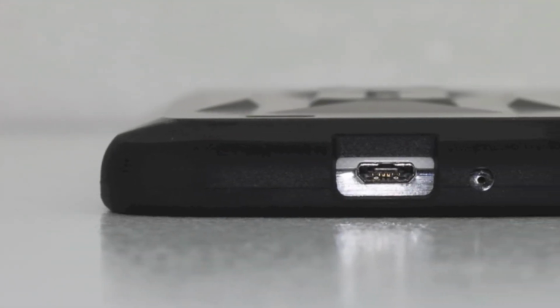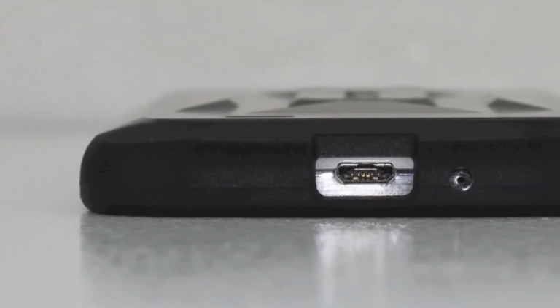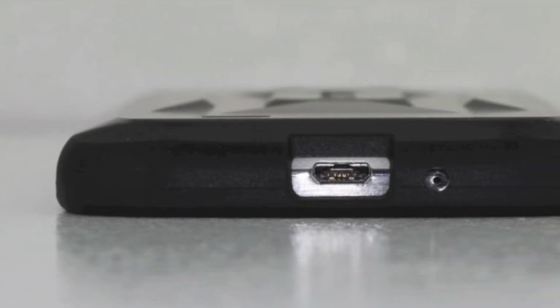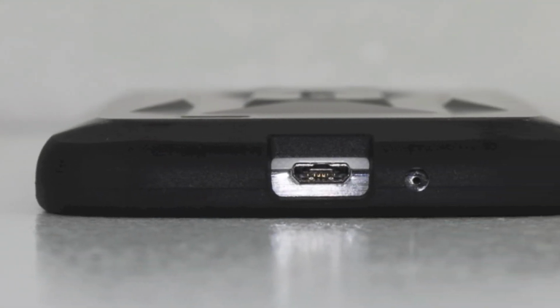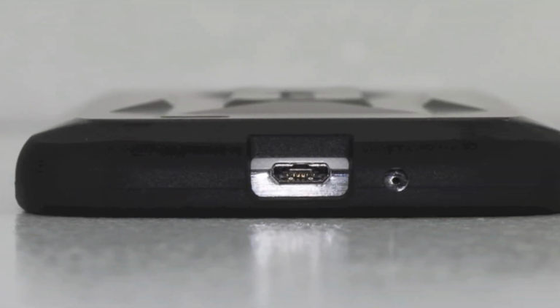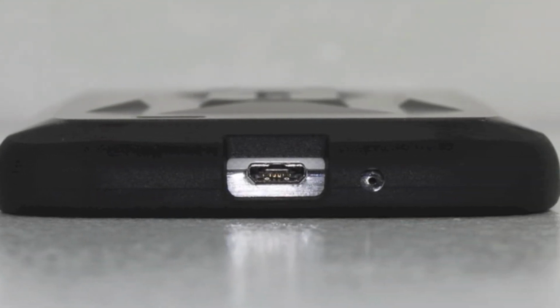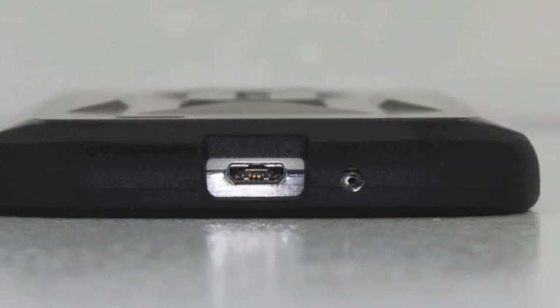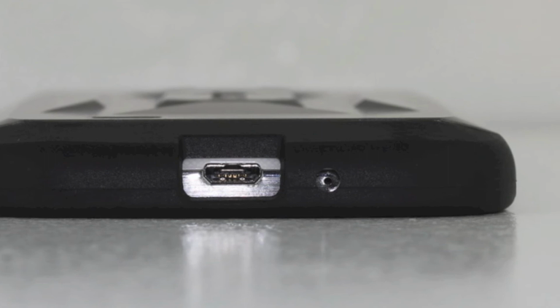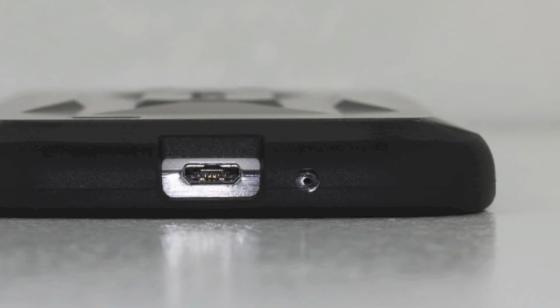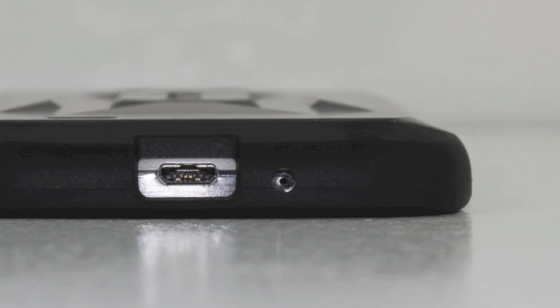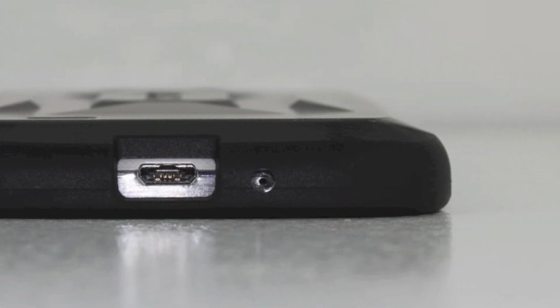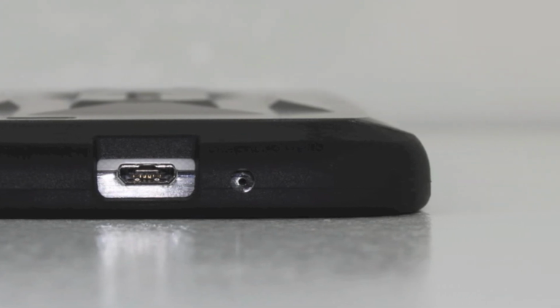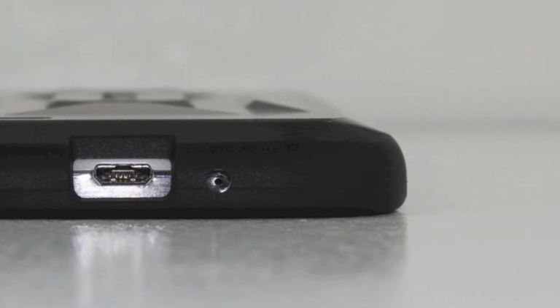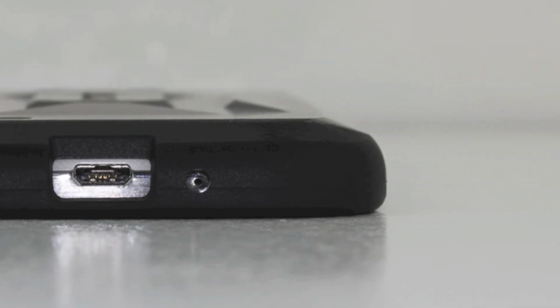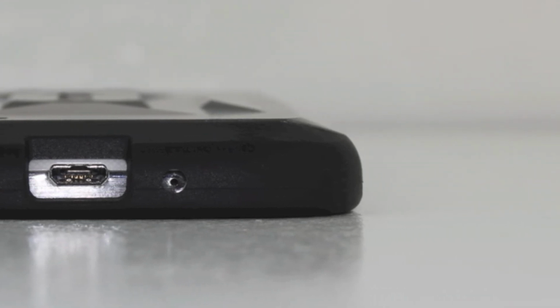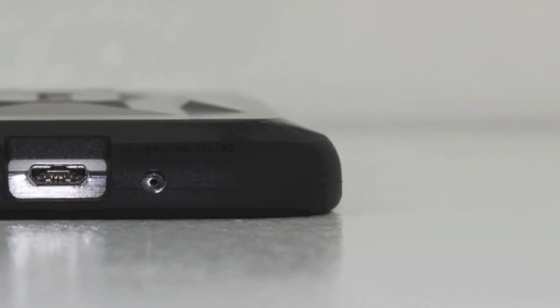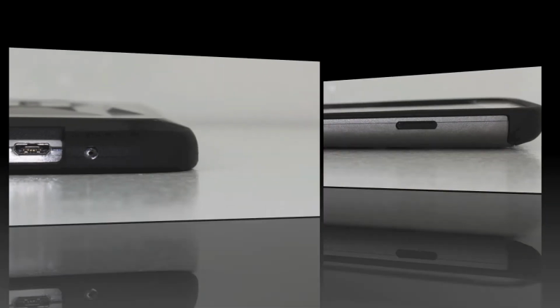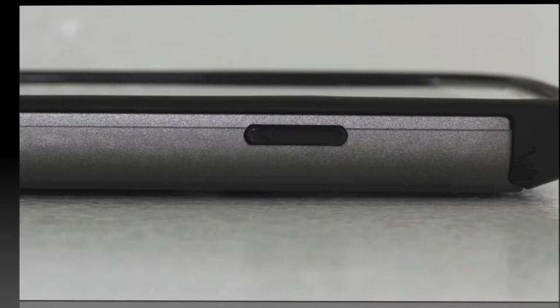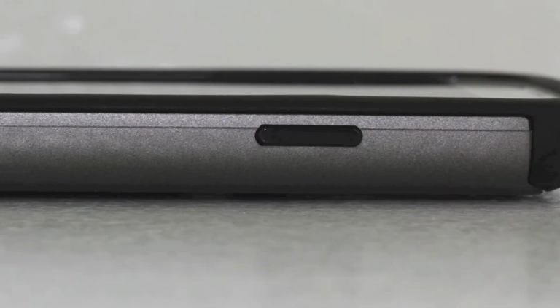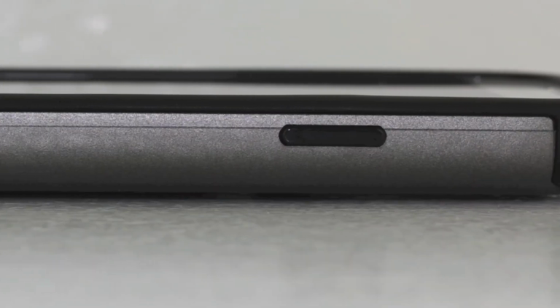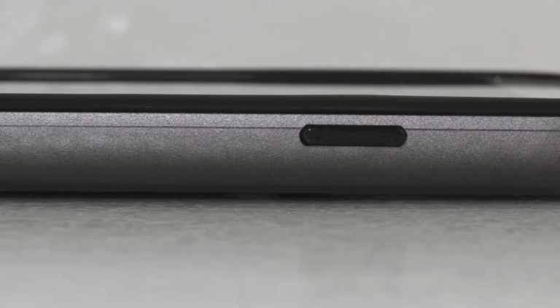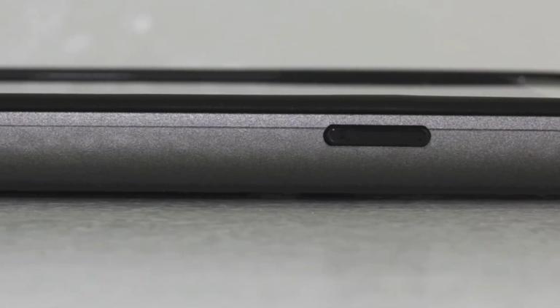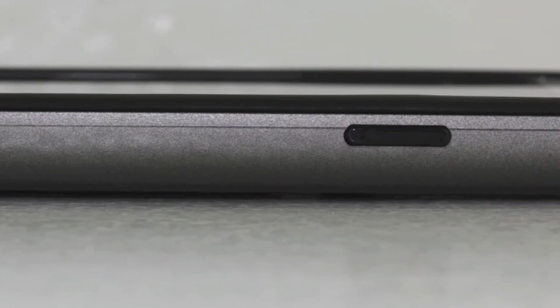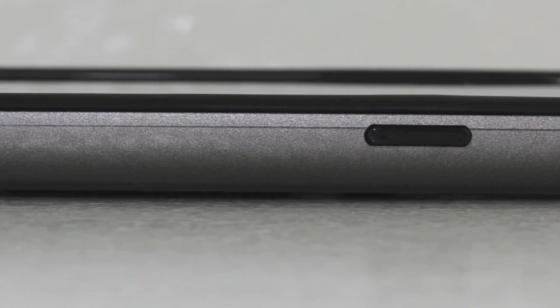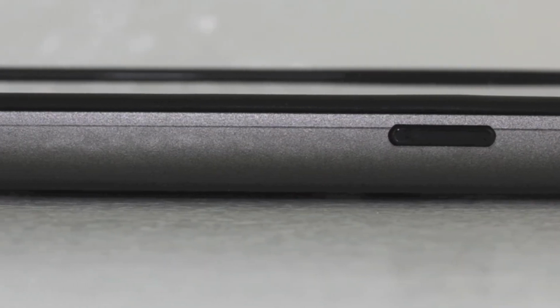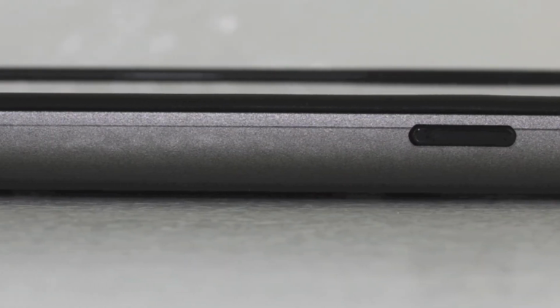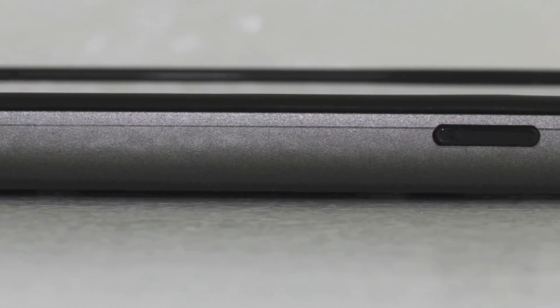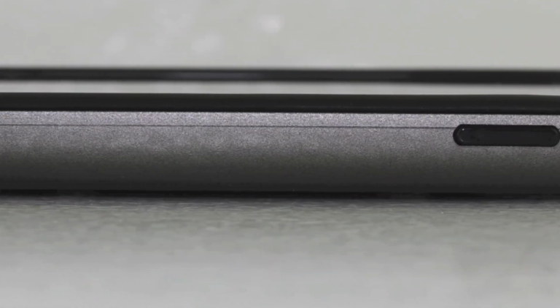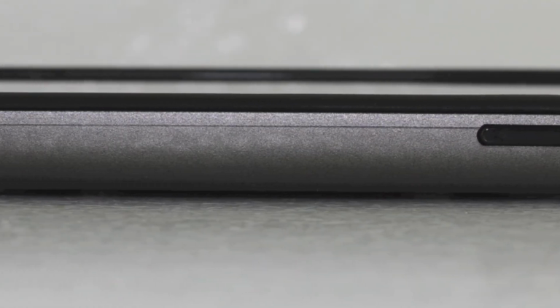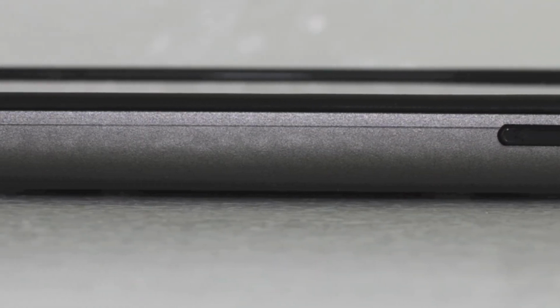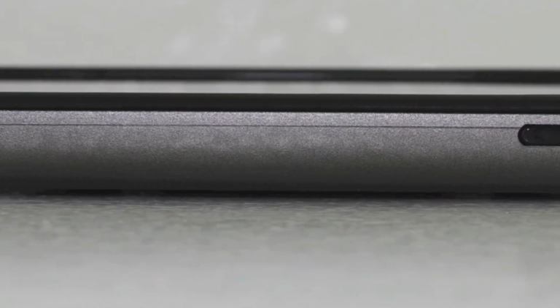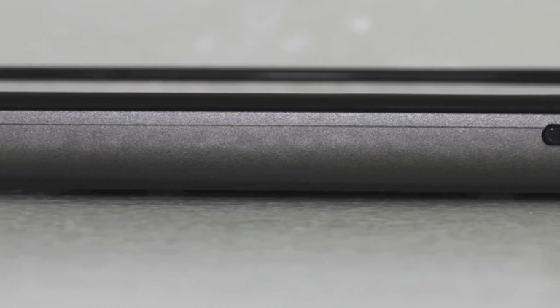The case is available for $17.99 in the United States. If you're interested in further information, pricing, and availability, all the relevant links will be available down in the description.